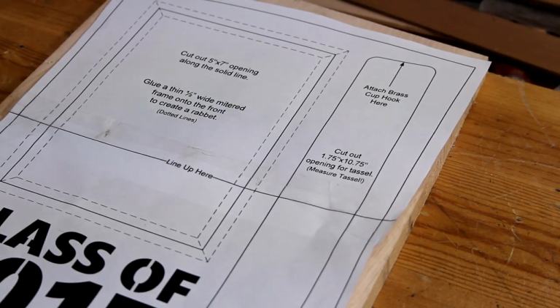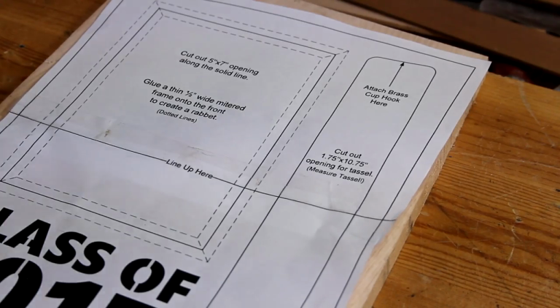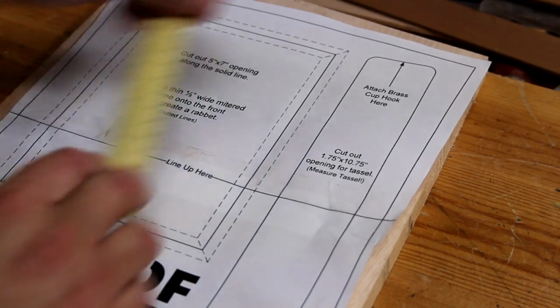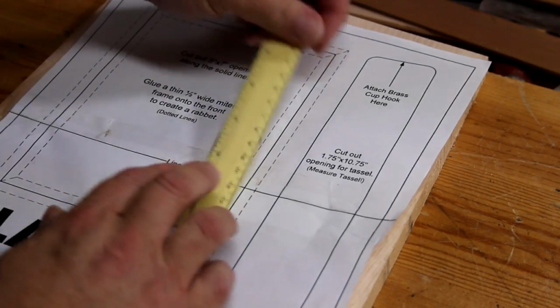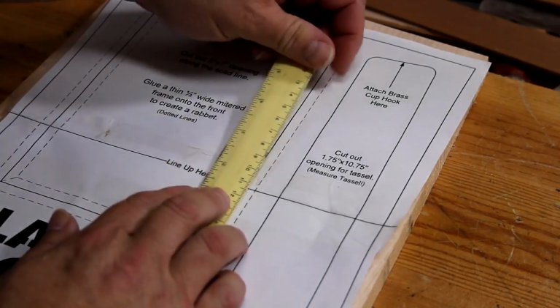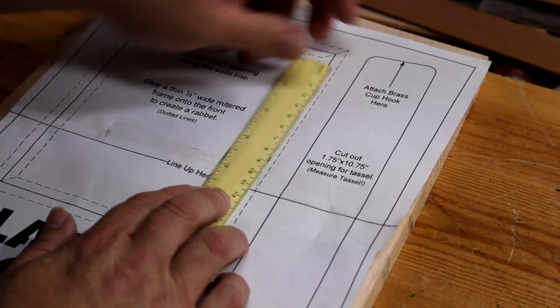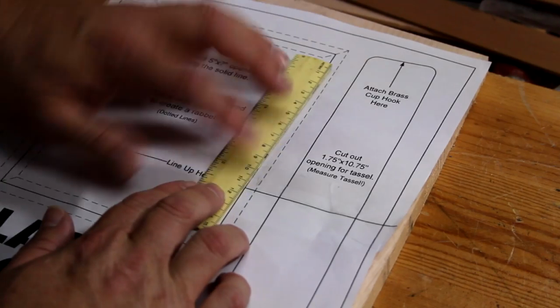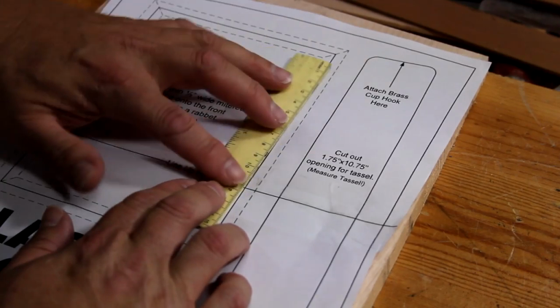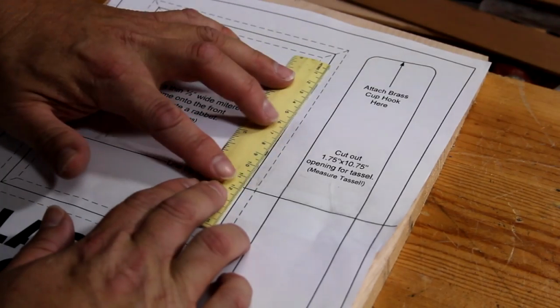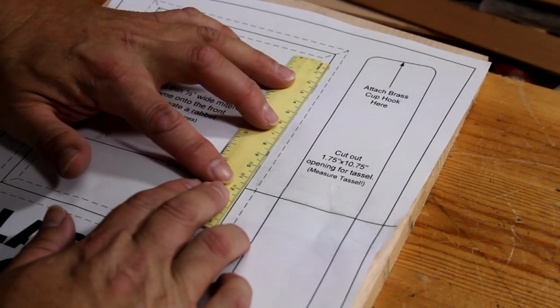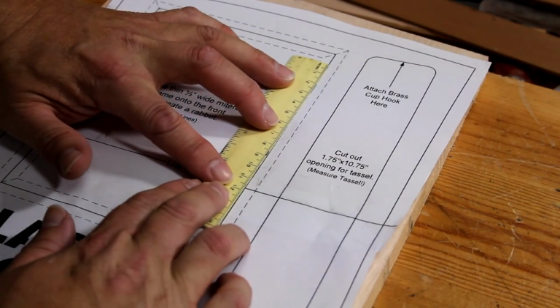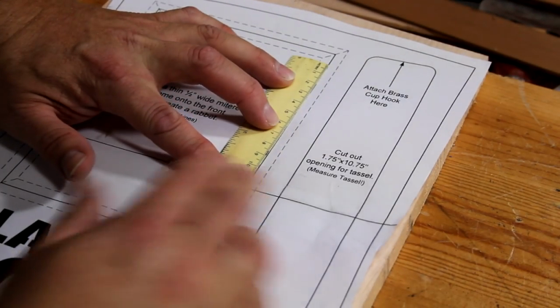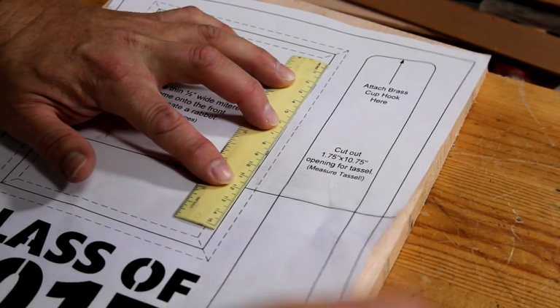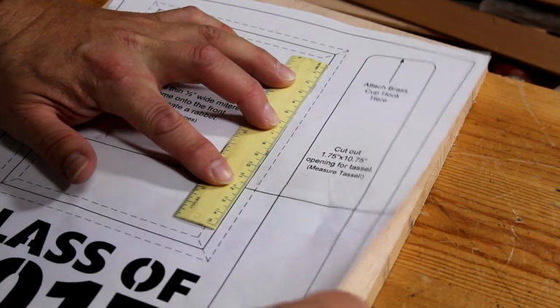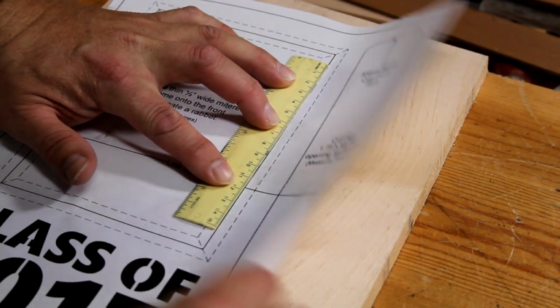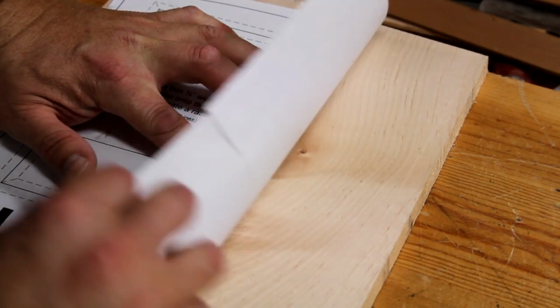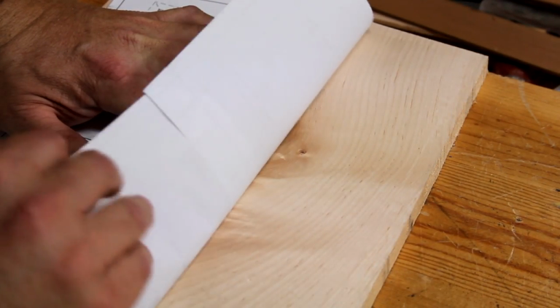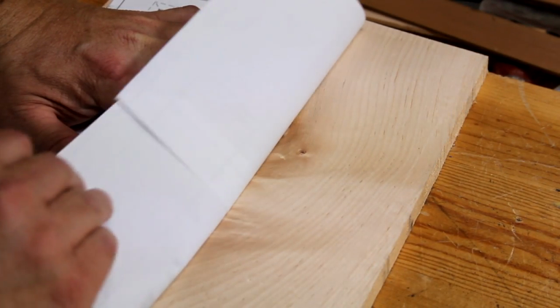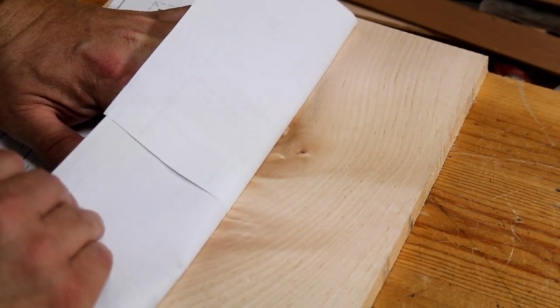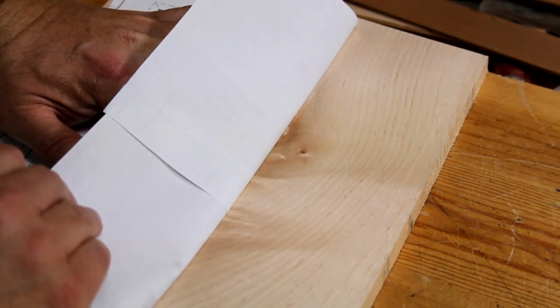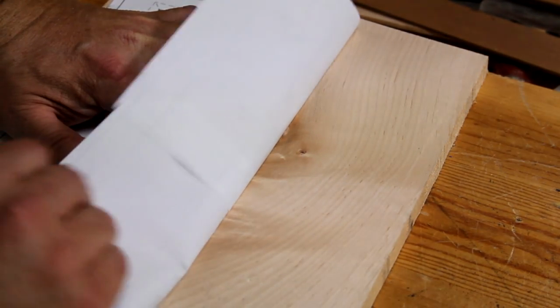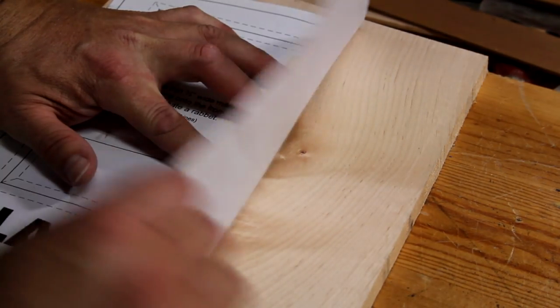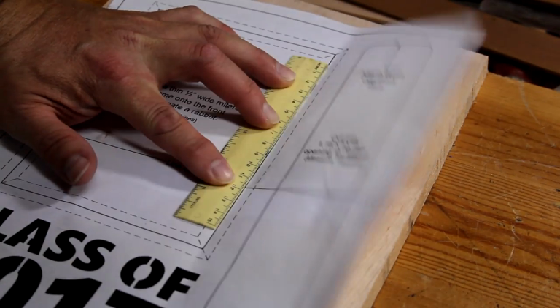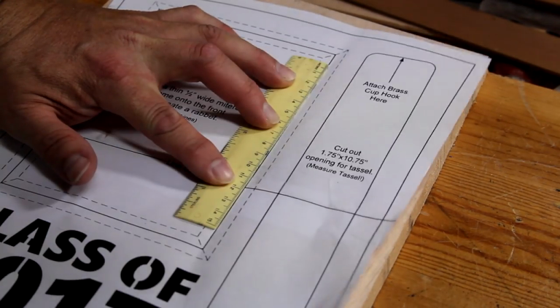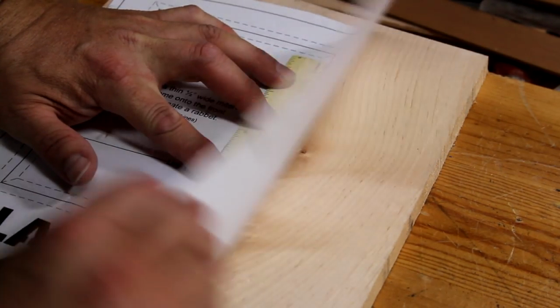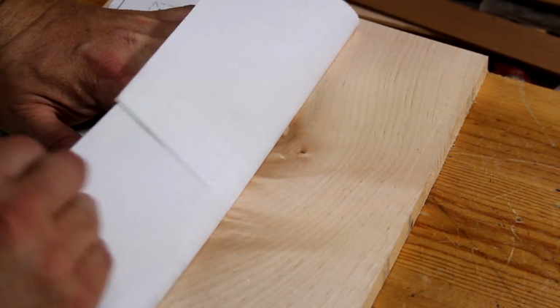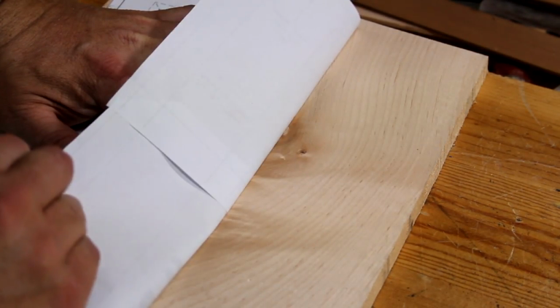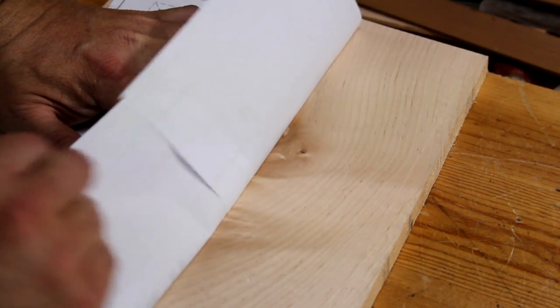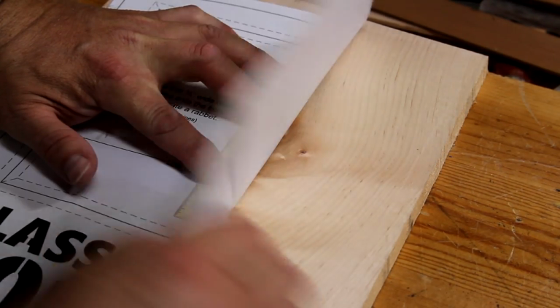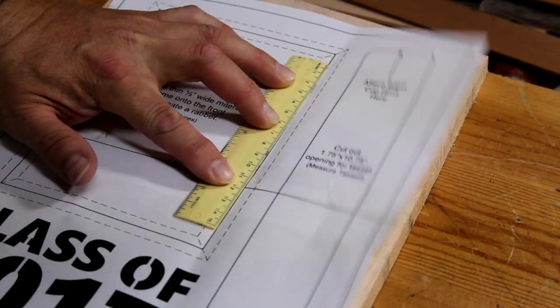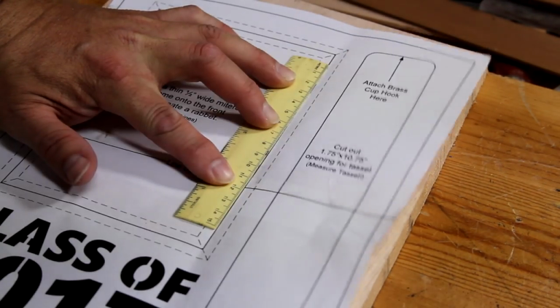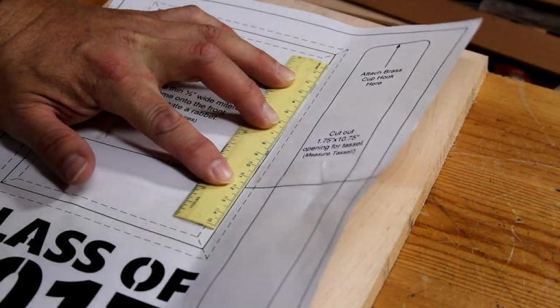Let's see how it did with the planer. That looks pretty good.